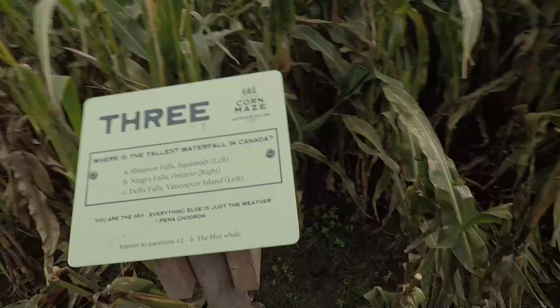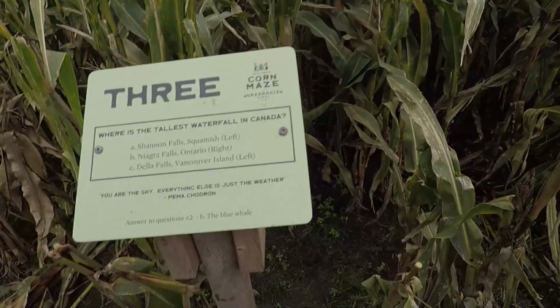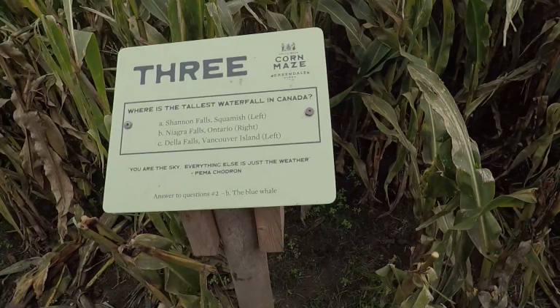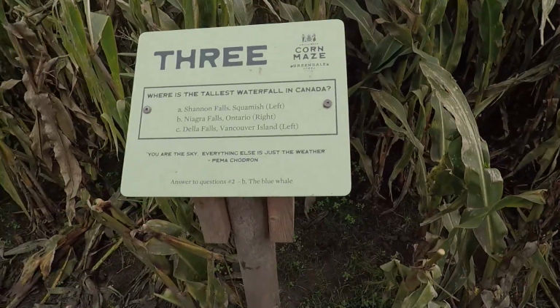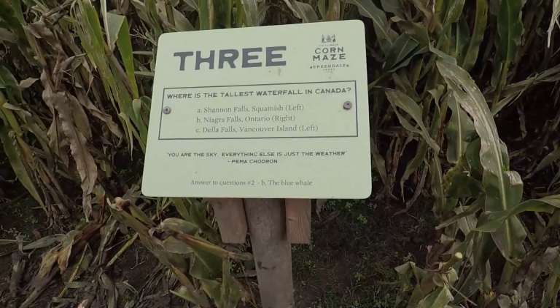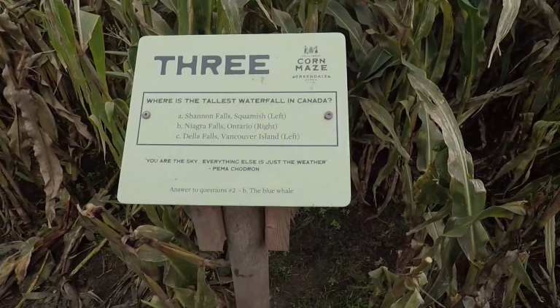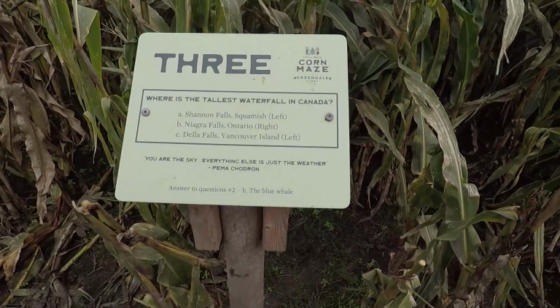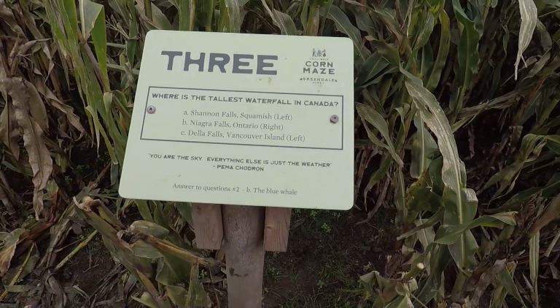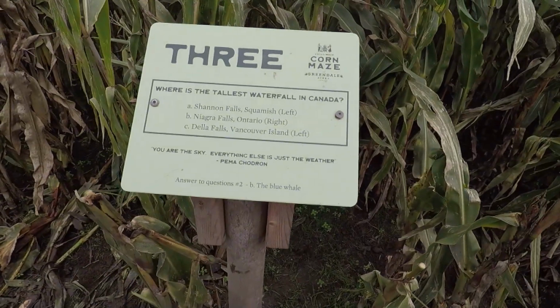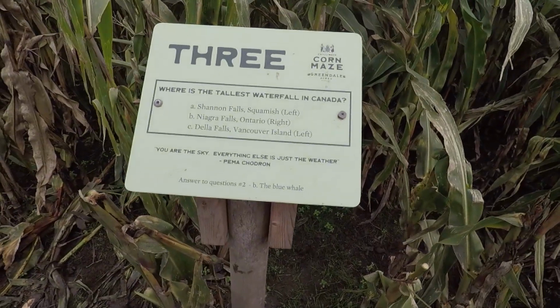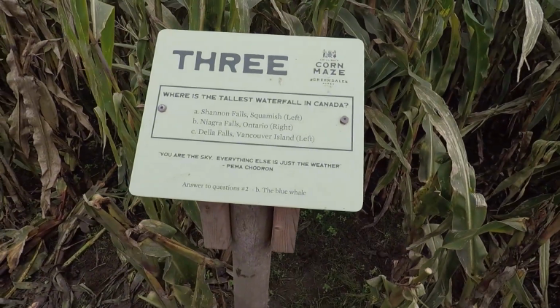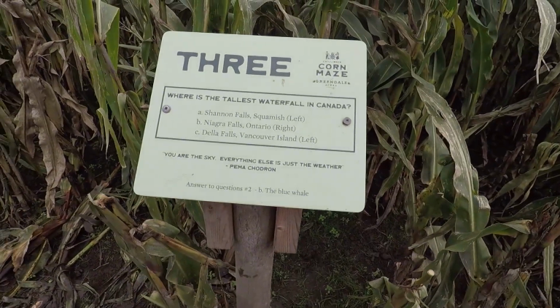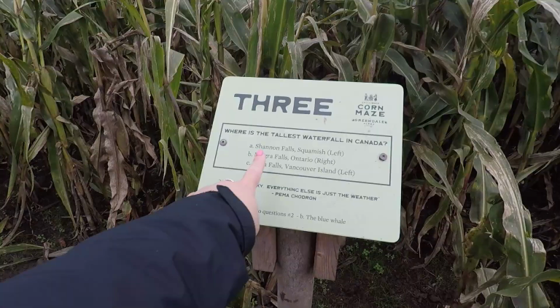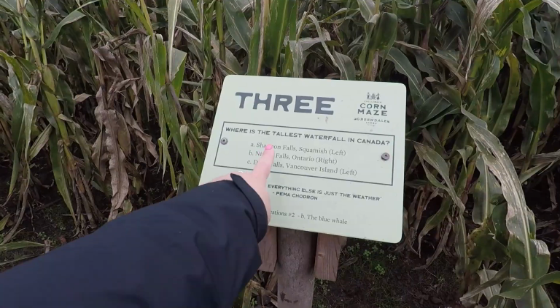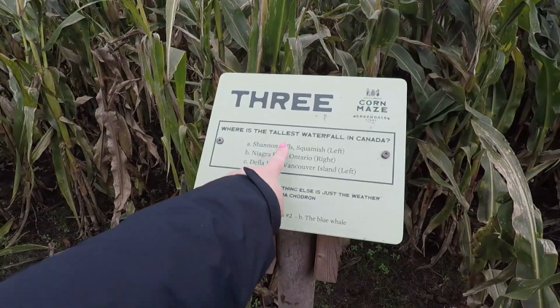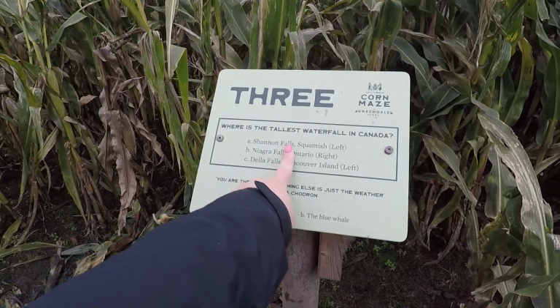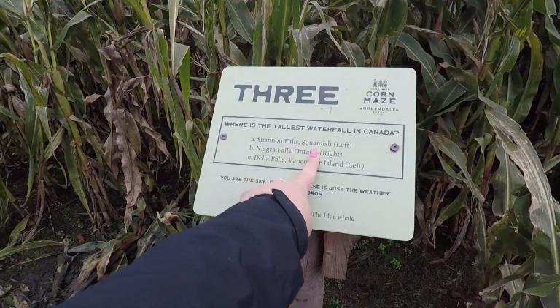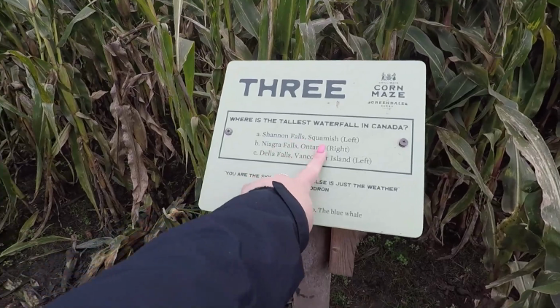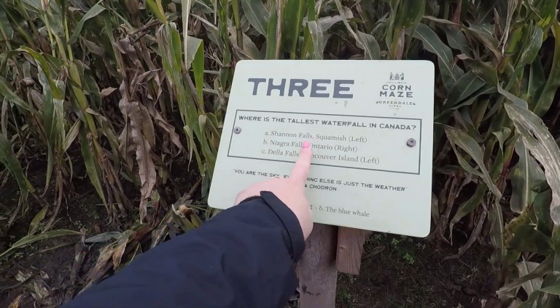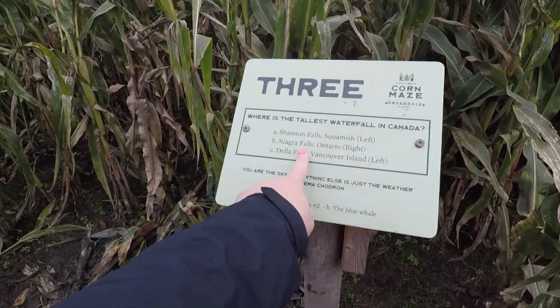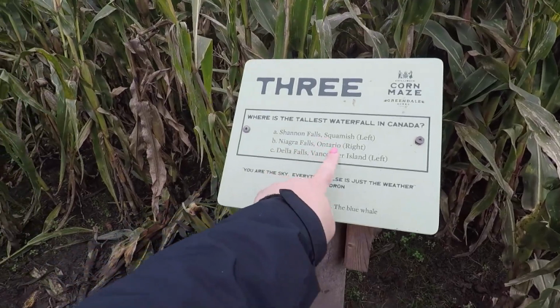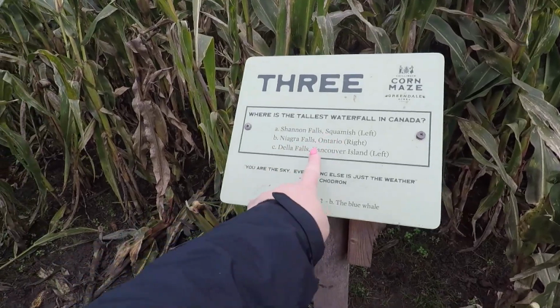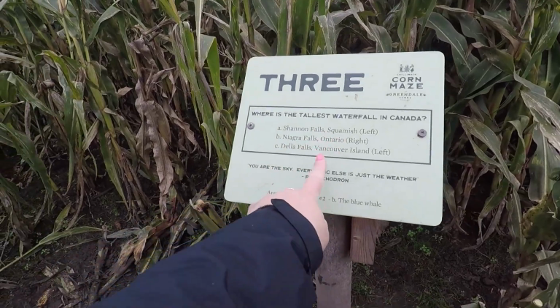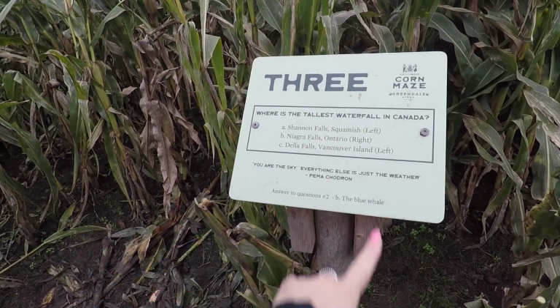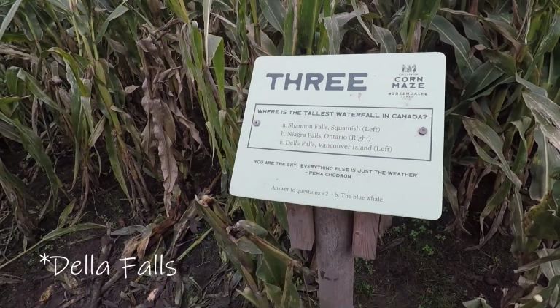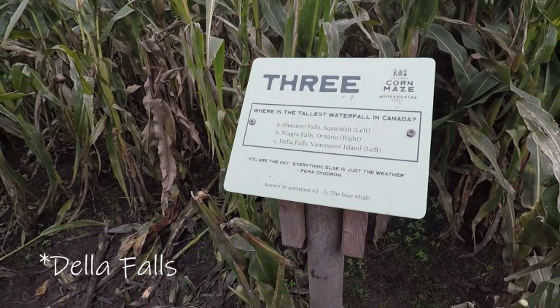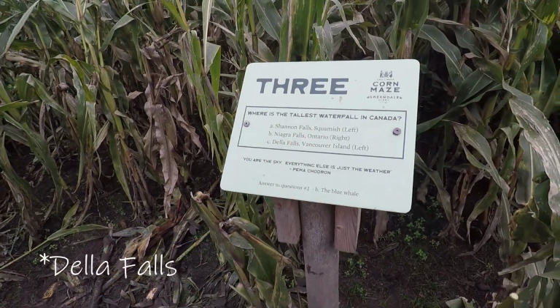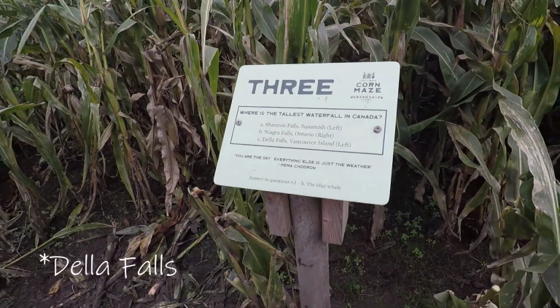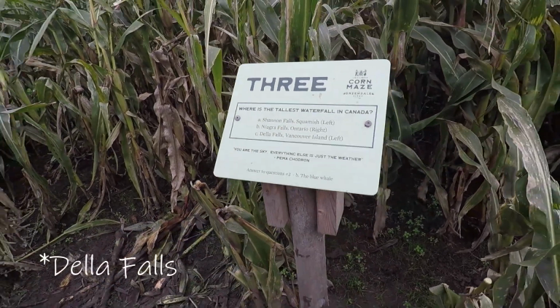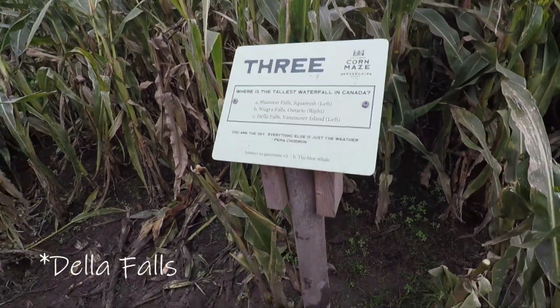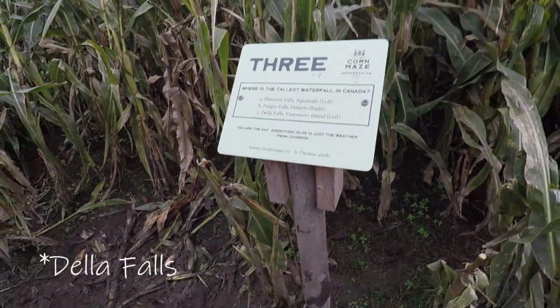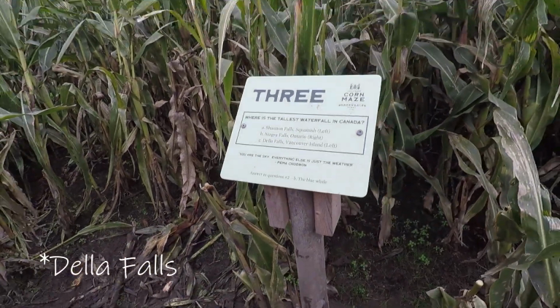Where's the tallest waterfall in Canada? Shannon Falls, Squamish; Niagara Falls, Ontario; or Delta Falls, Vancouver Island?